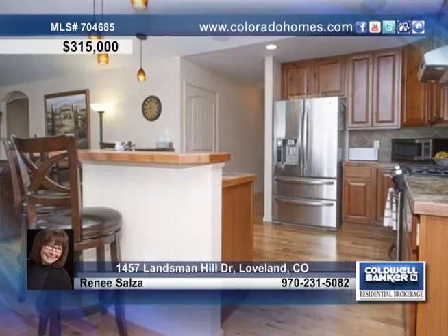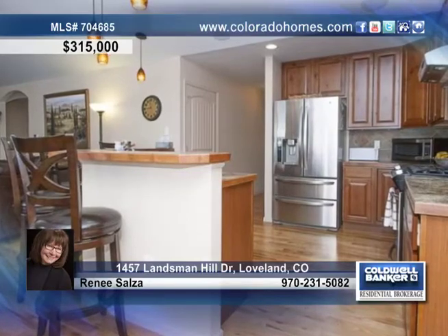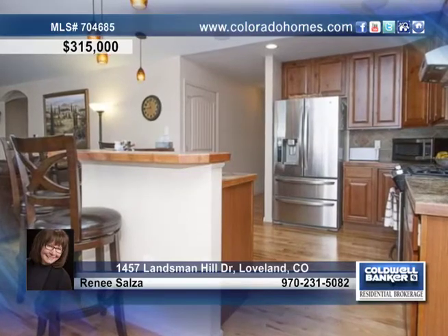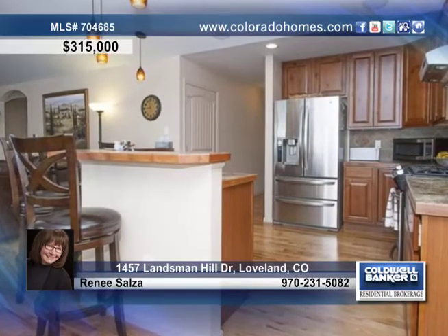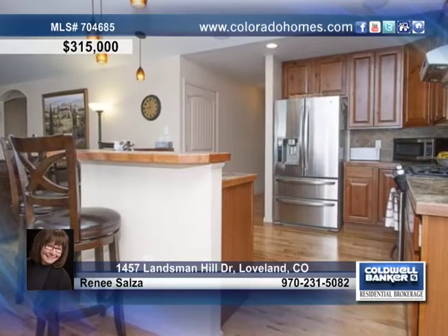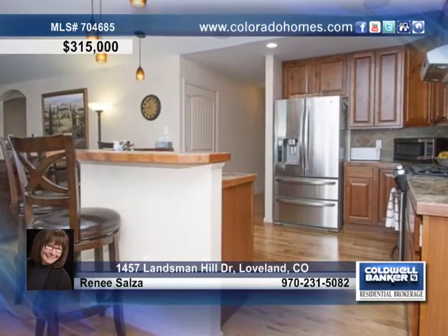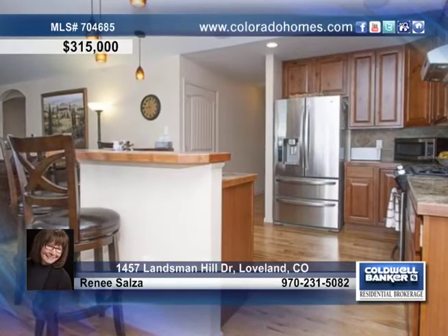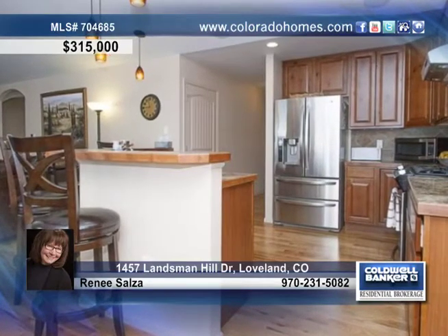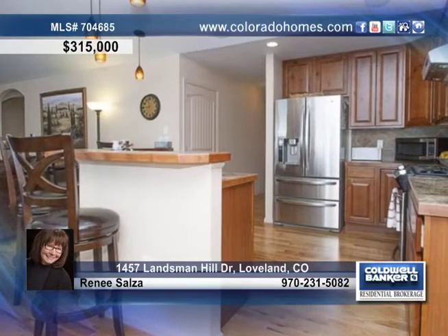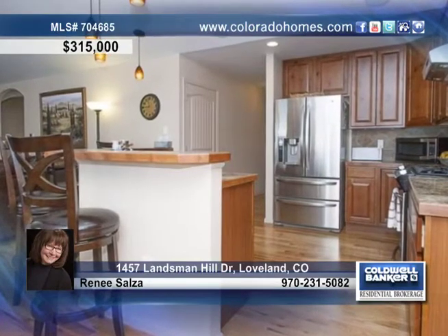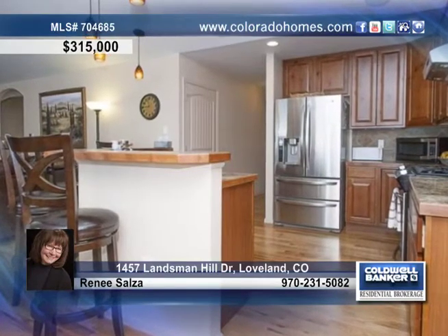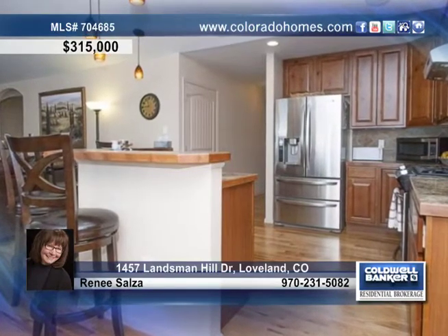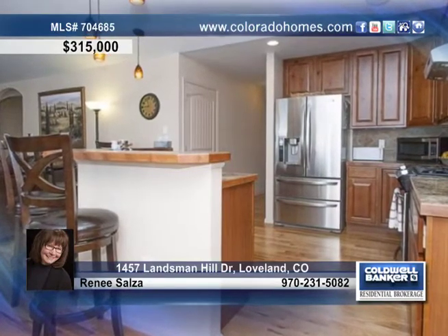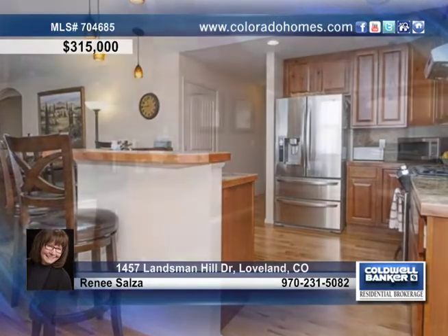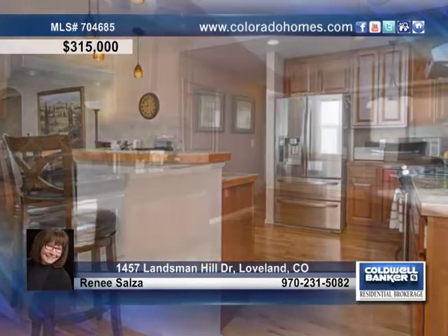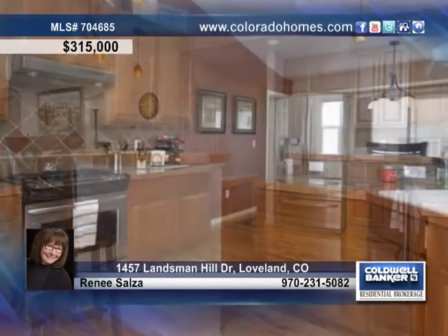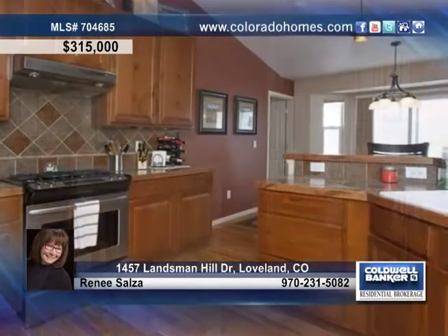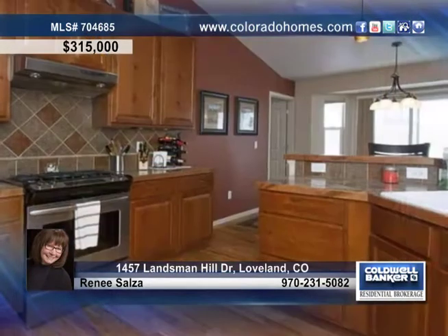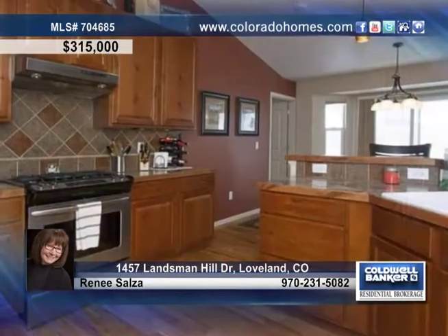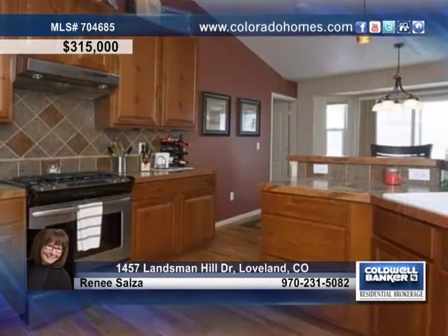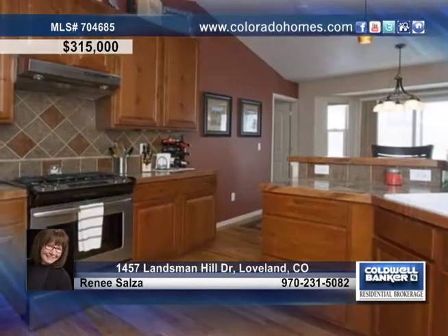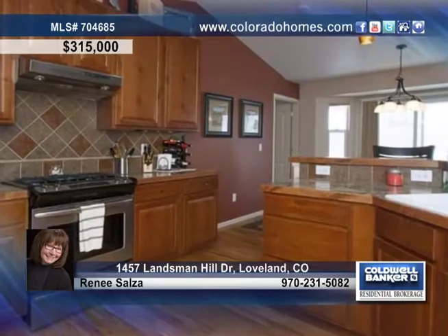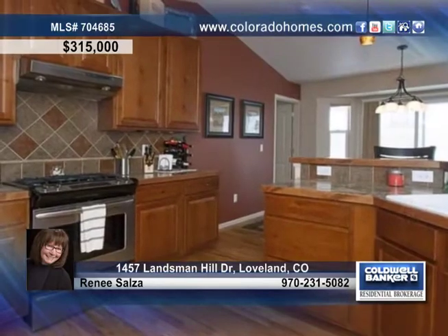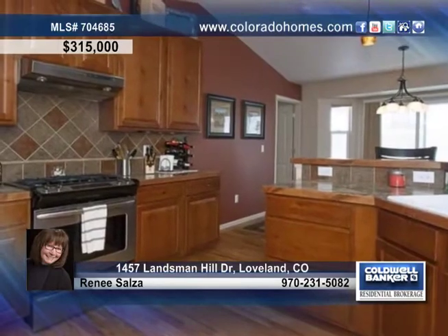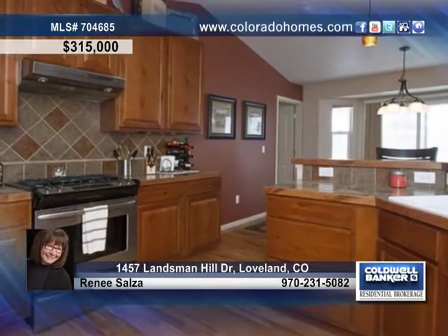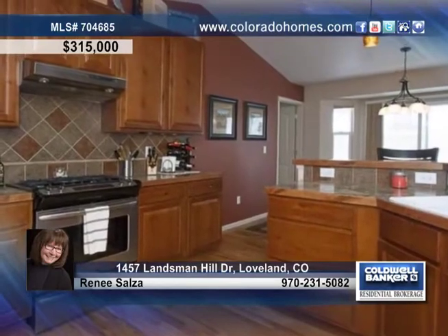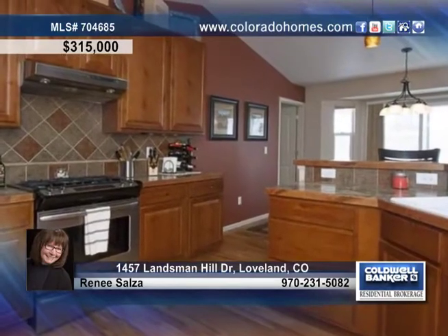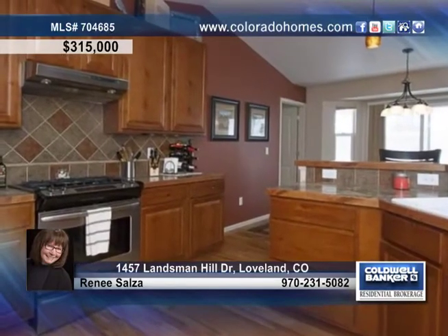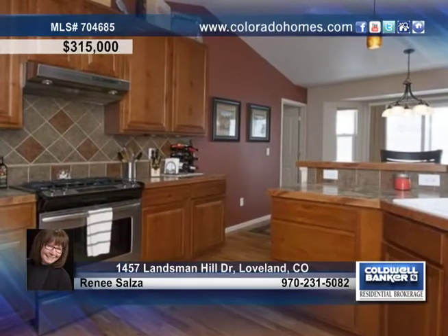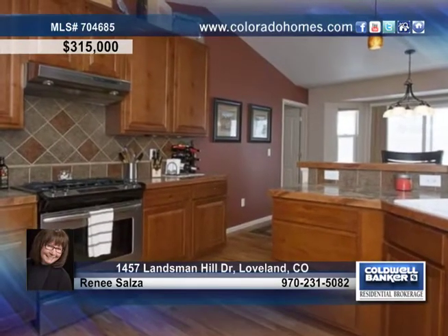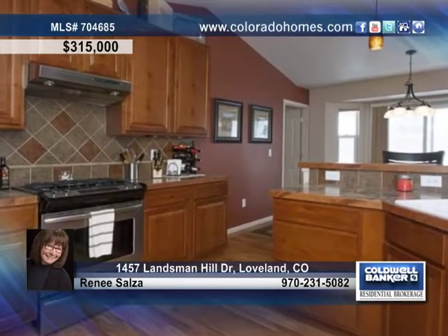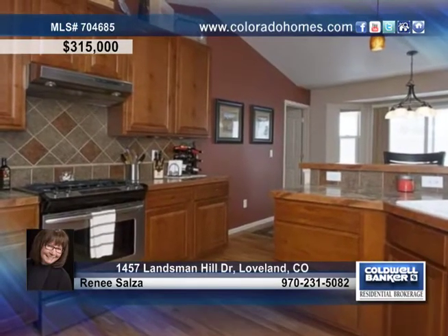This gently lived-in home resides in a beautiful area surrounded by lakes, walking trails, and mountain views.